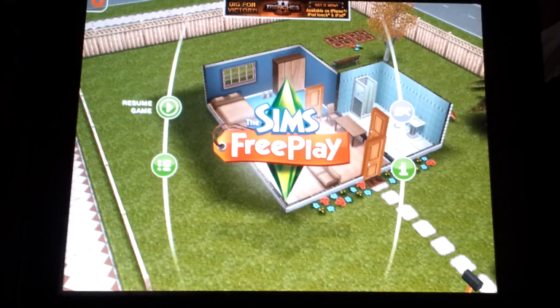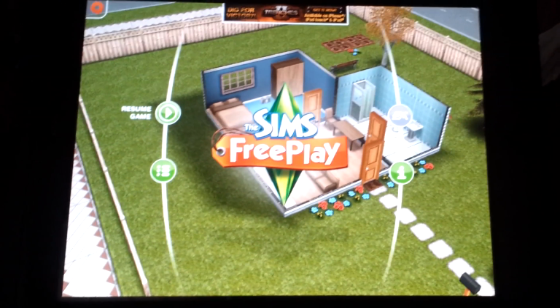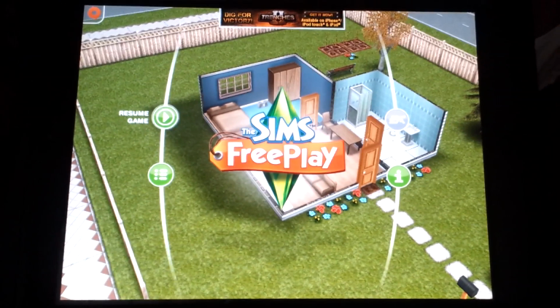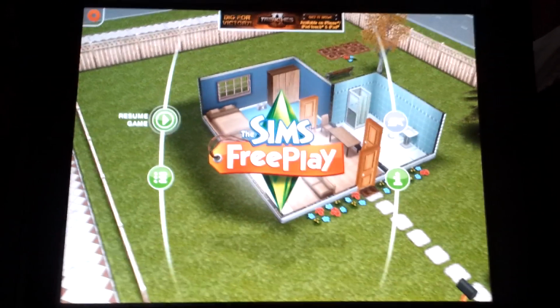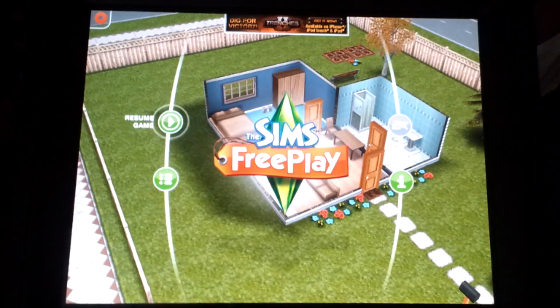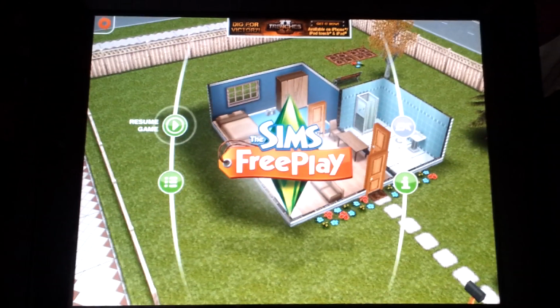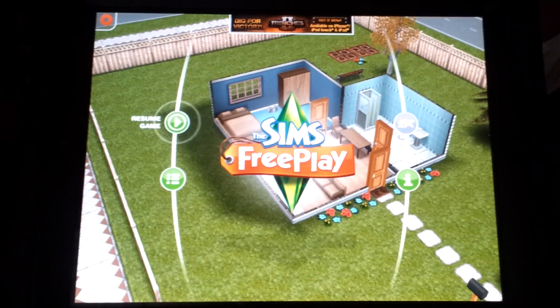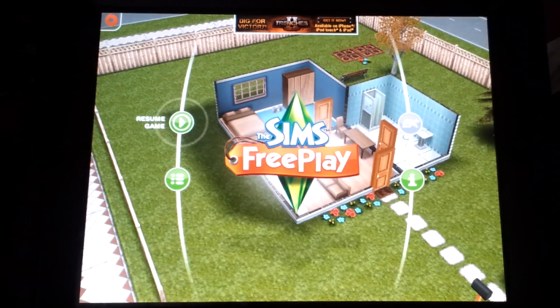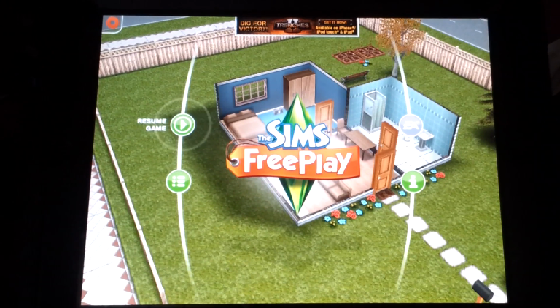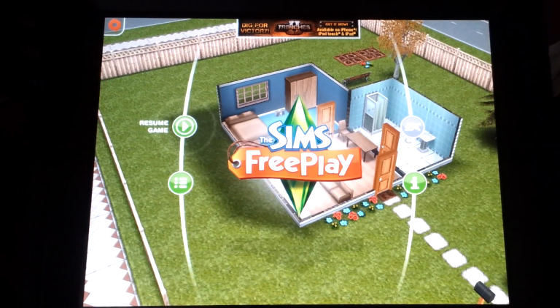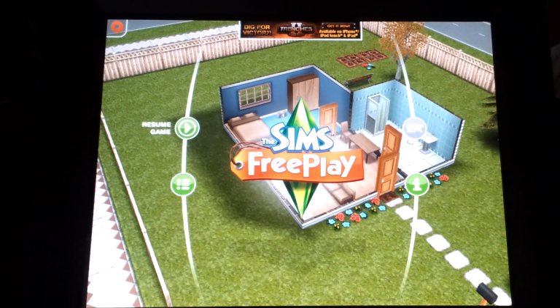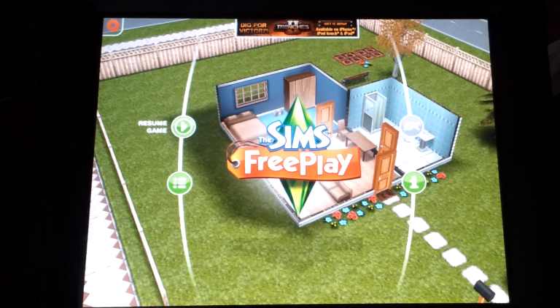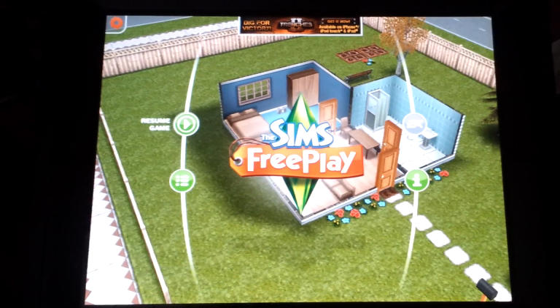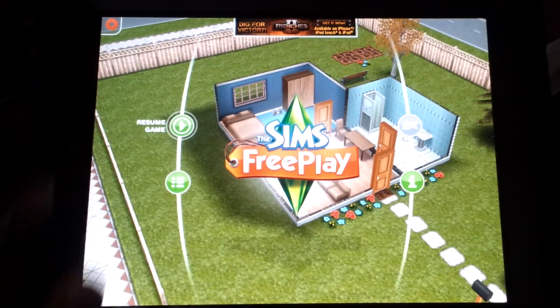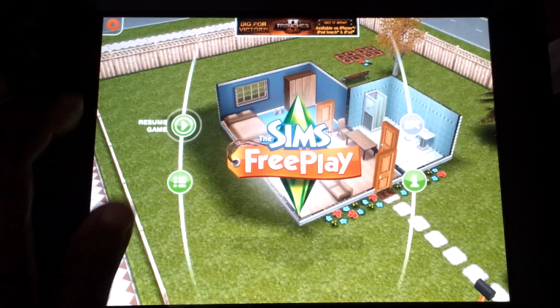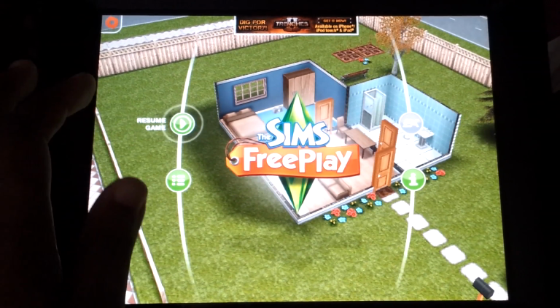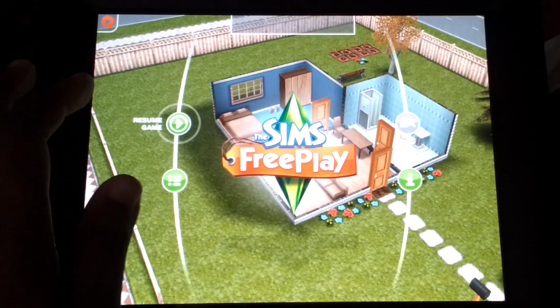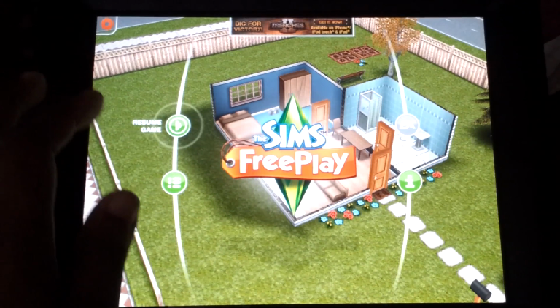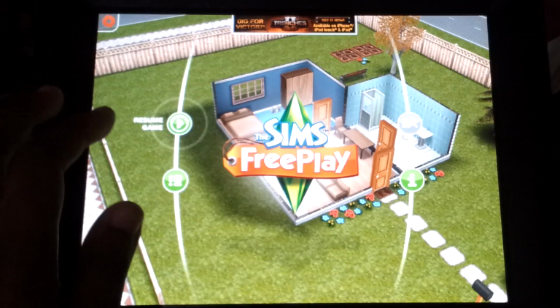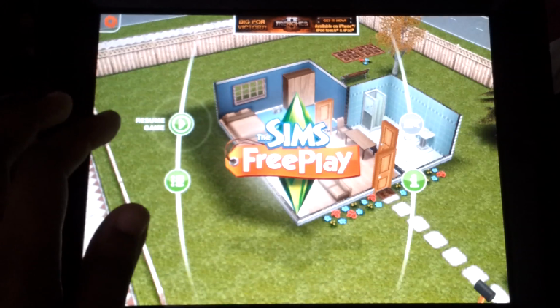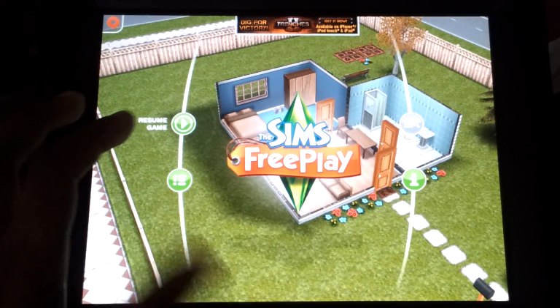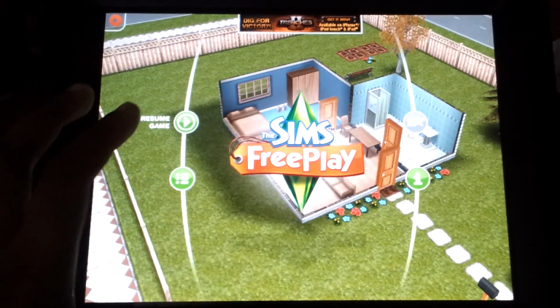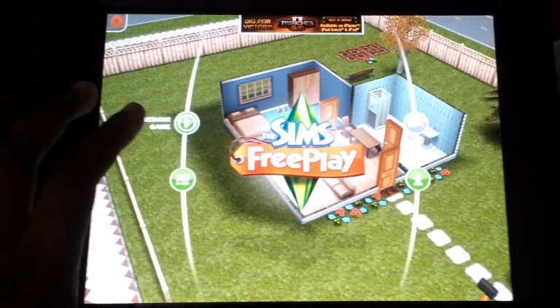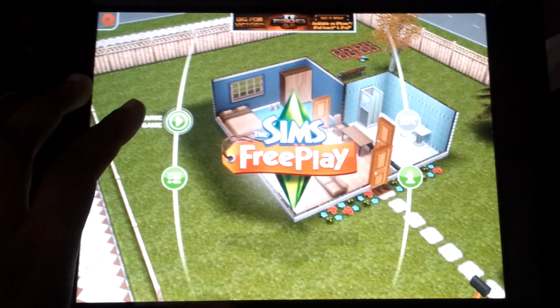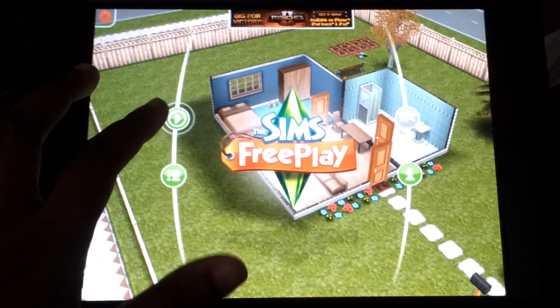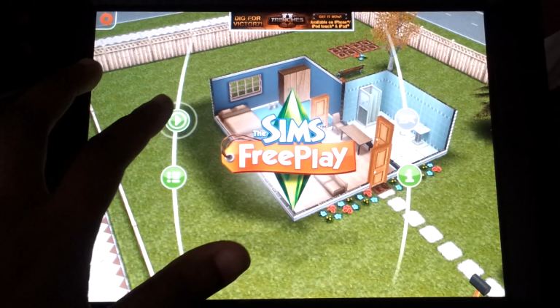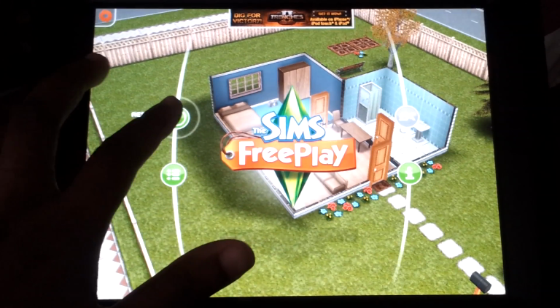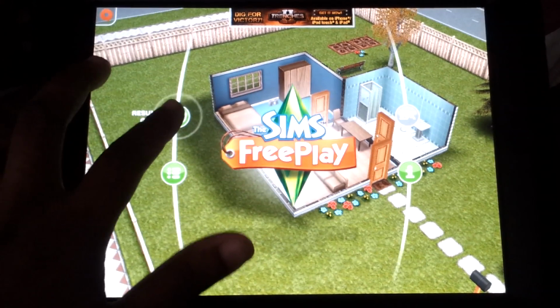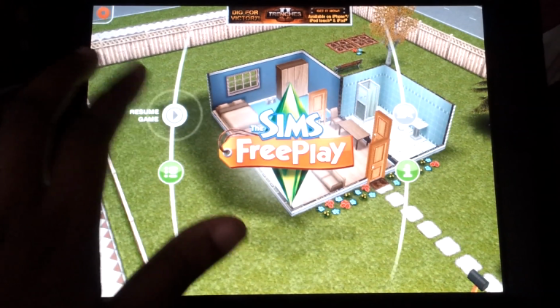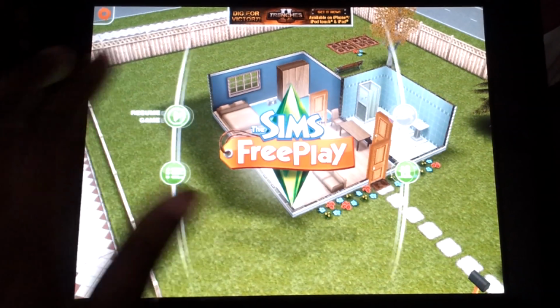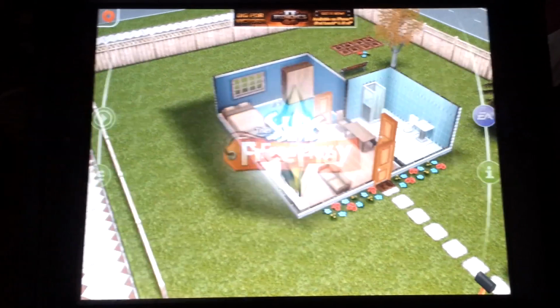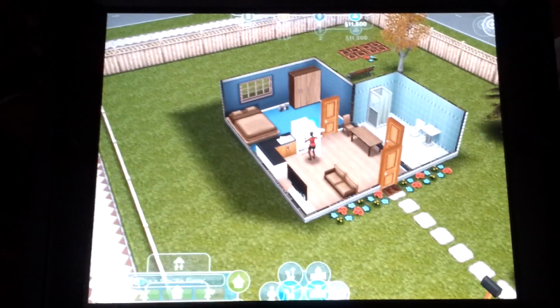I've been reviewing this game for a couple of days. It's called Sims Freeplay for iPad.